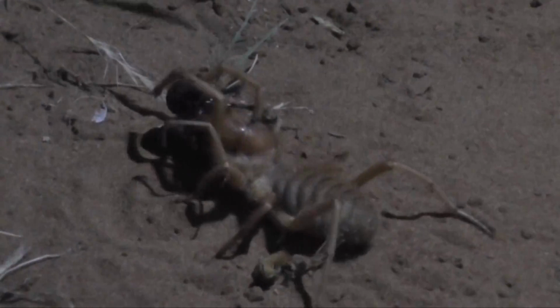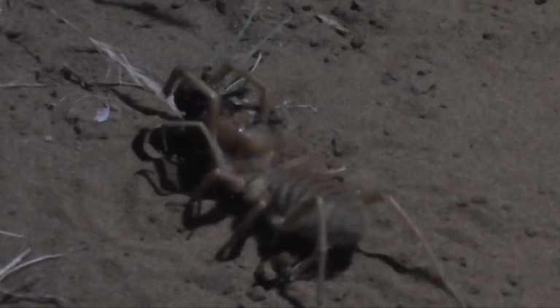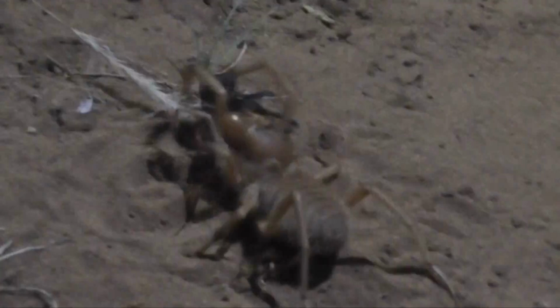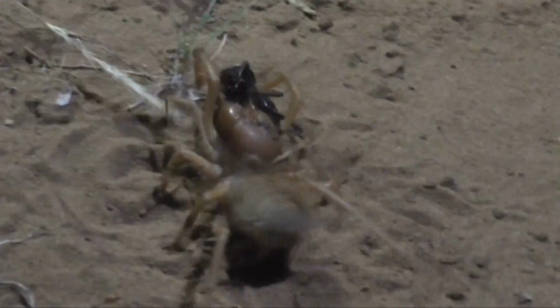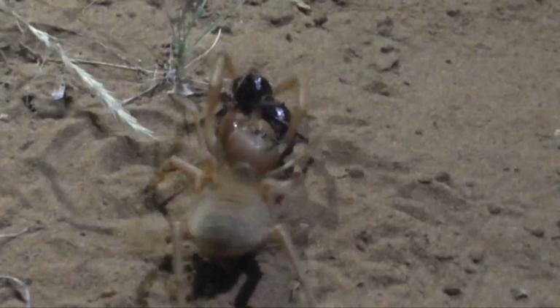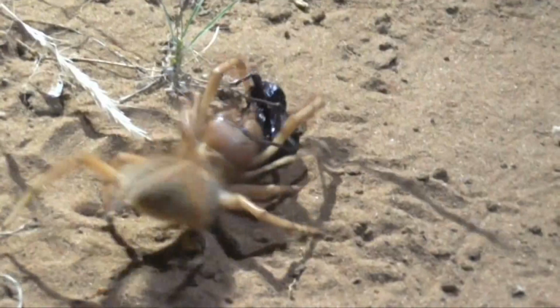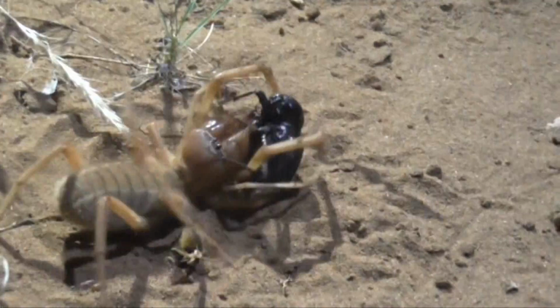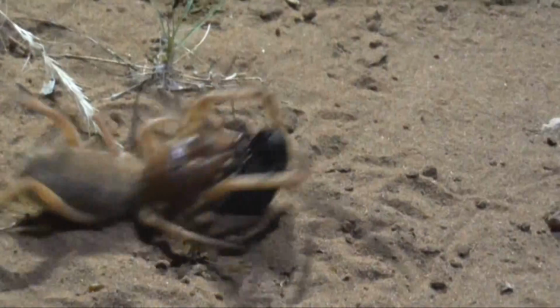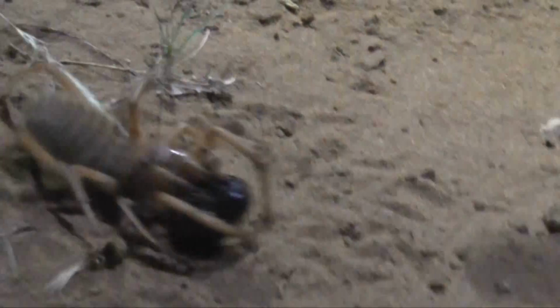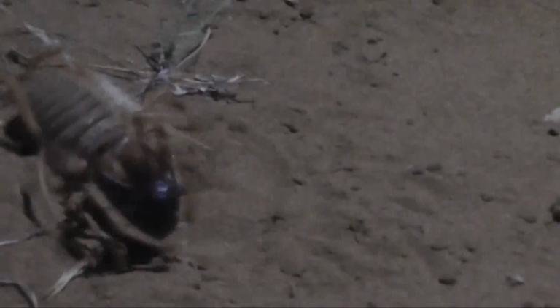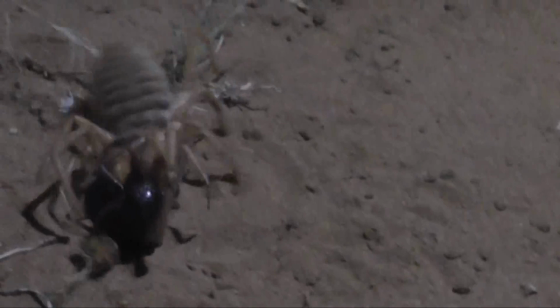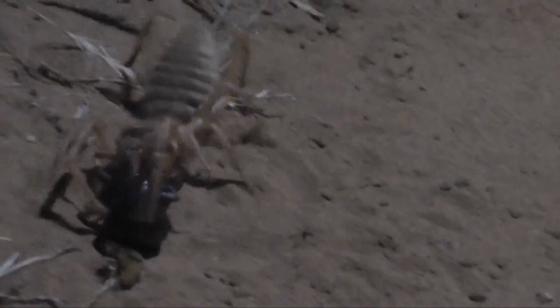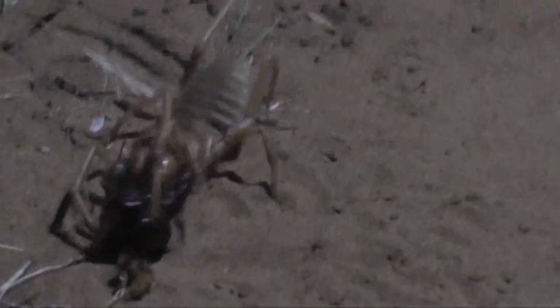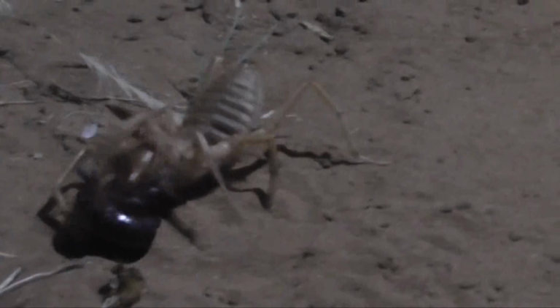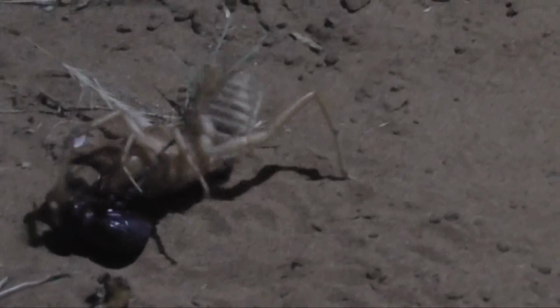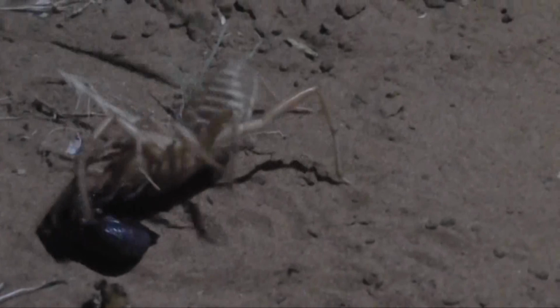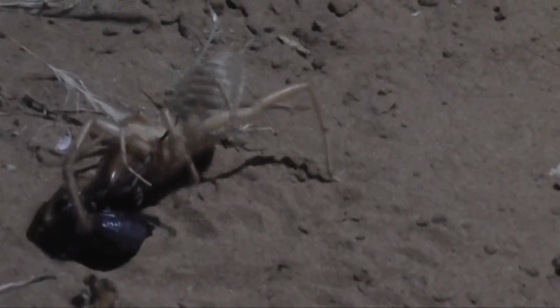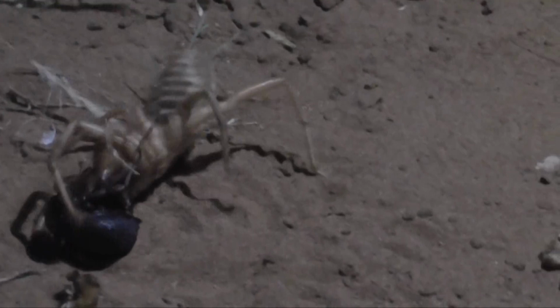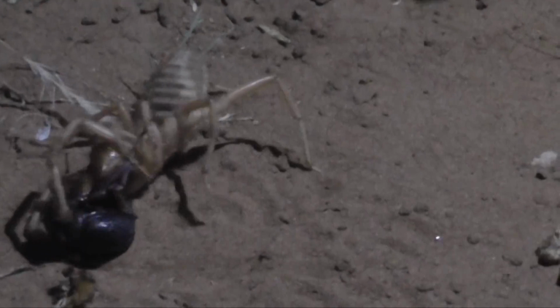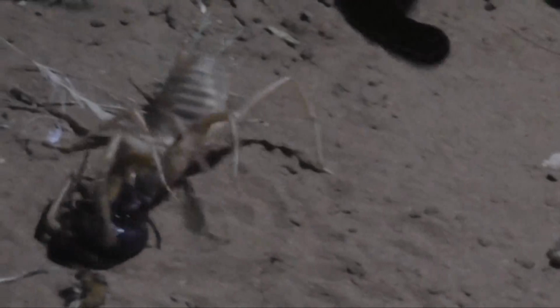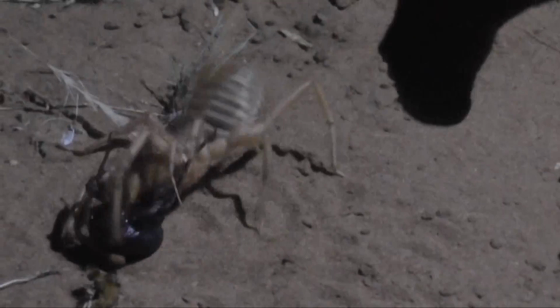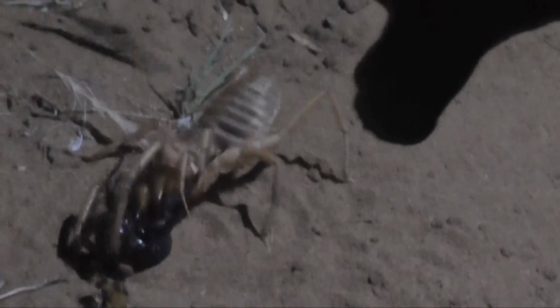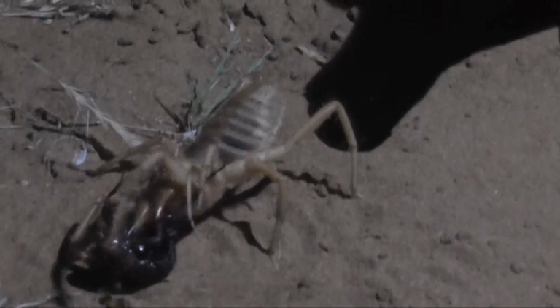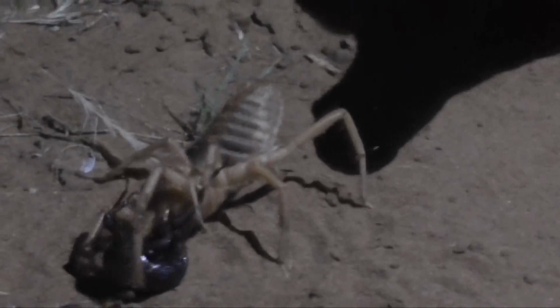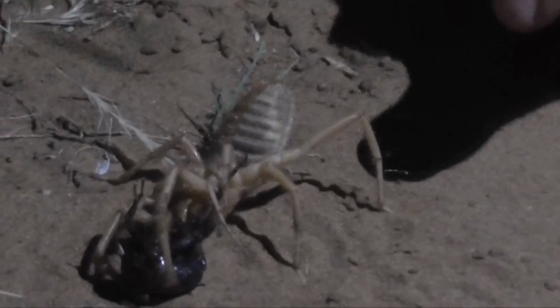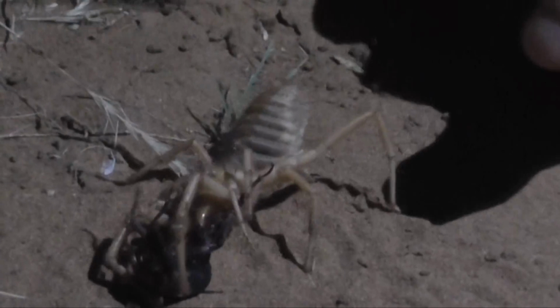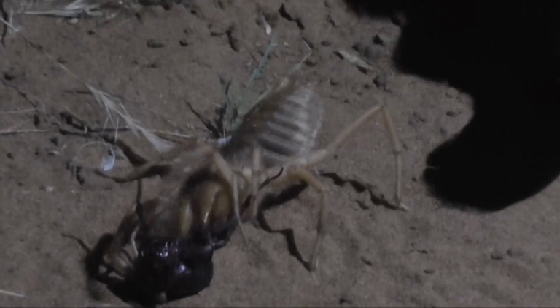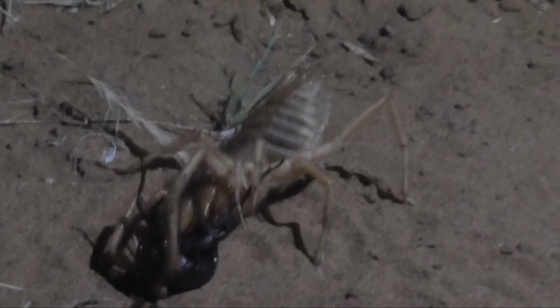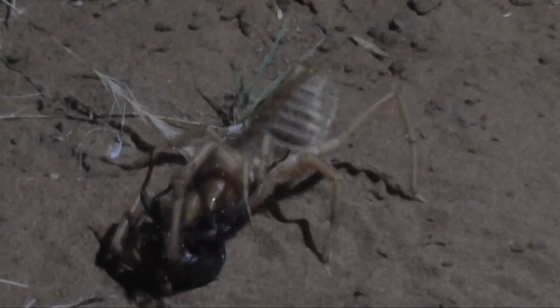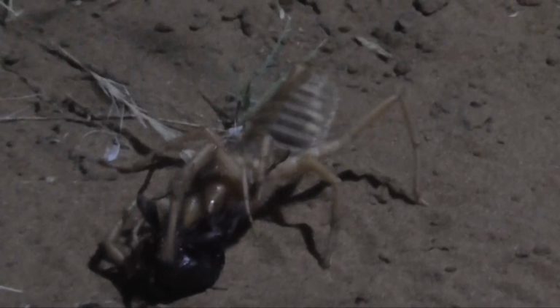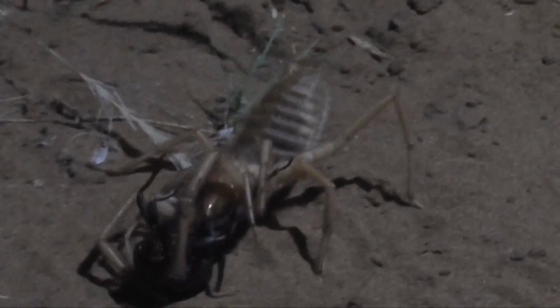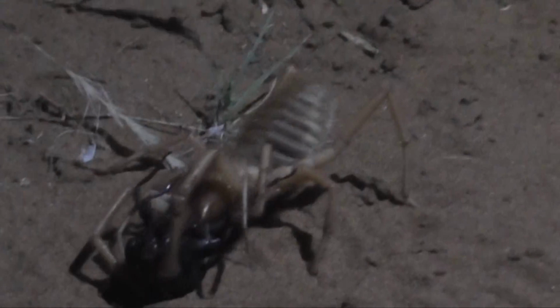I think the males have got slightly bigger ones. Where? No, you can't see it.